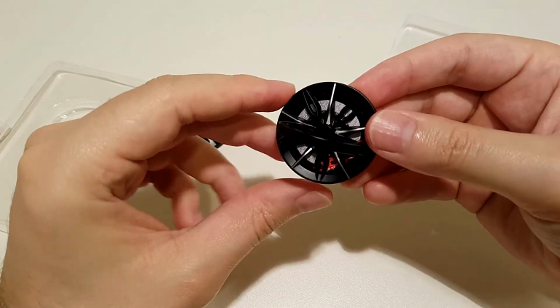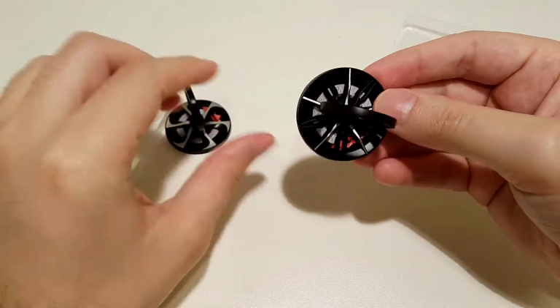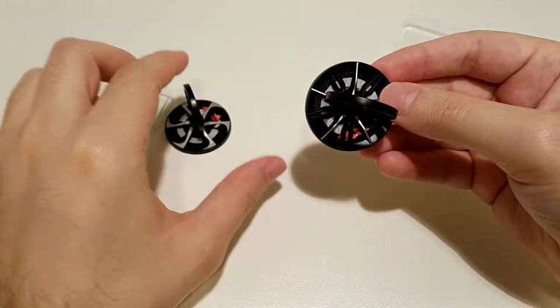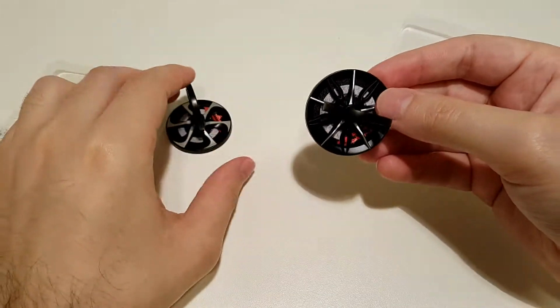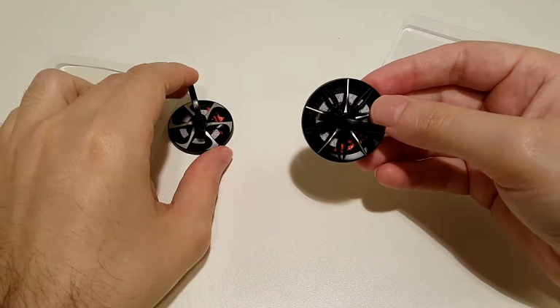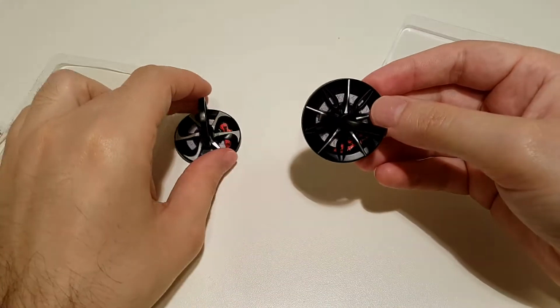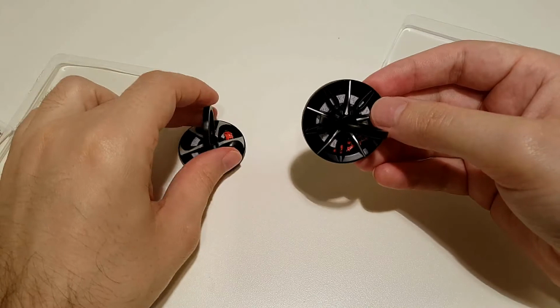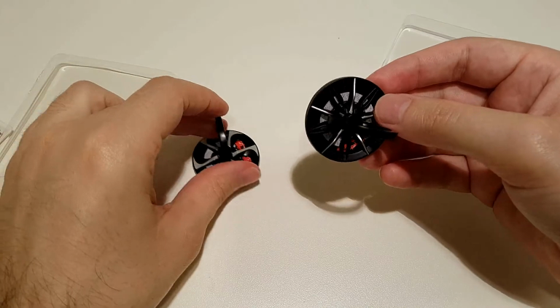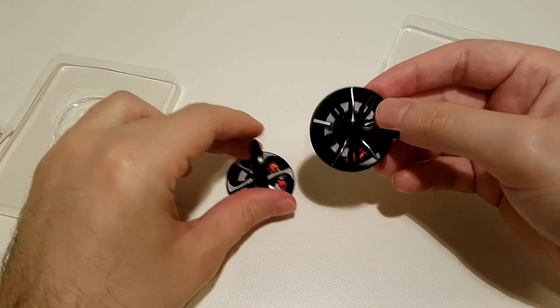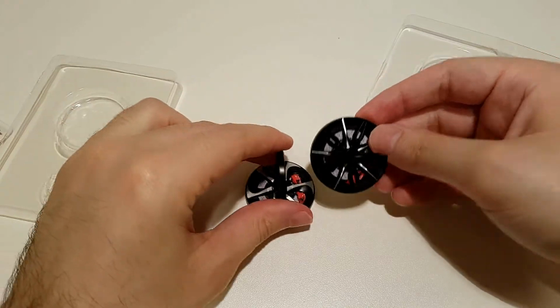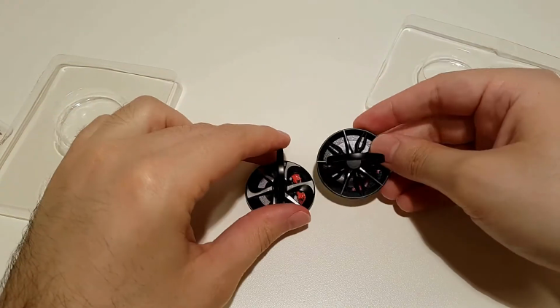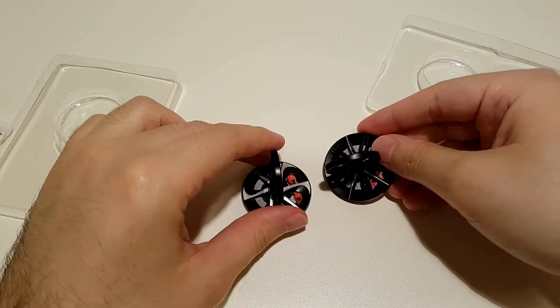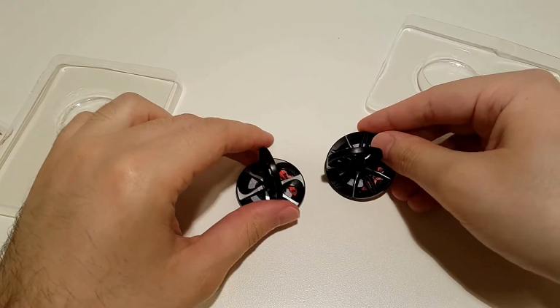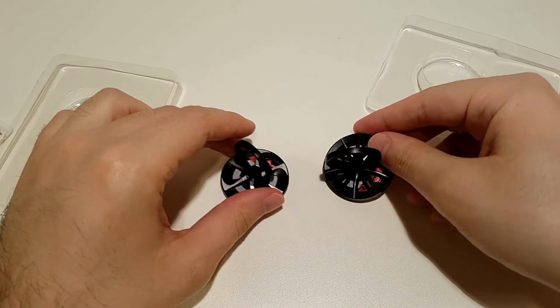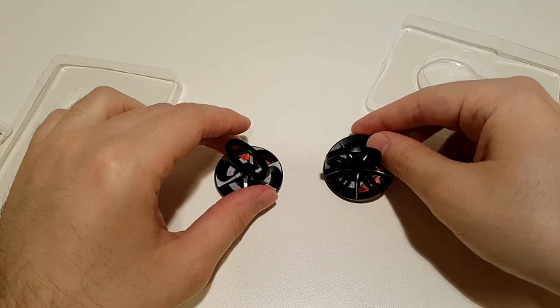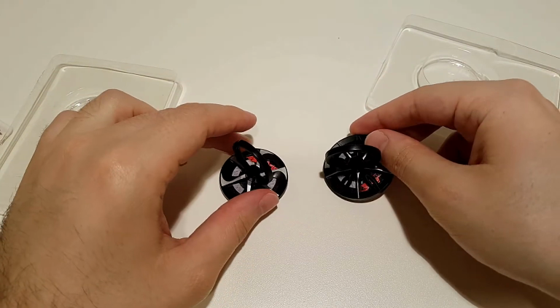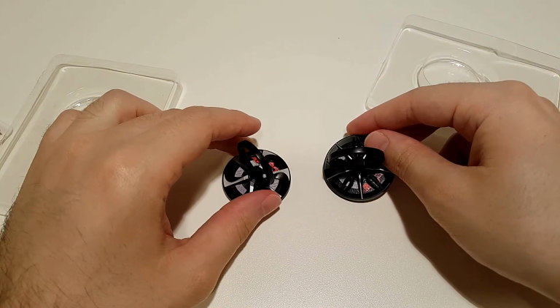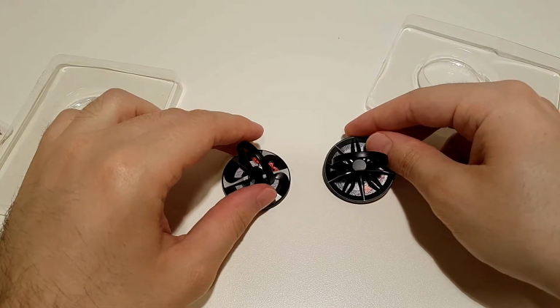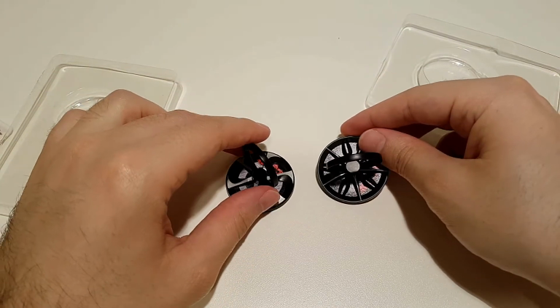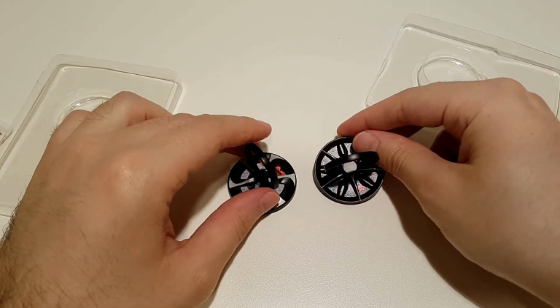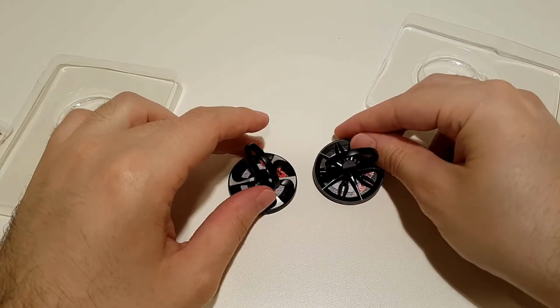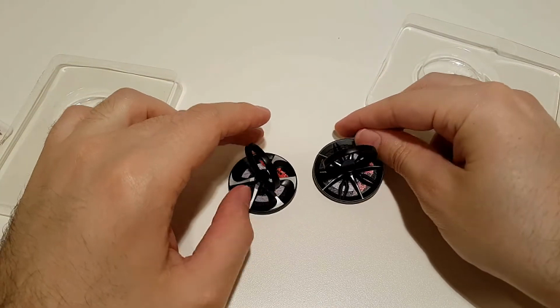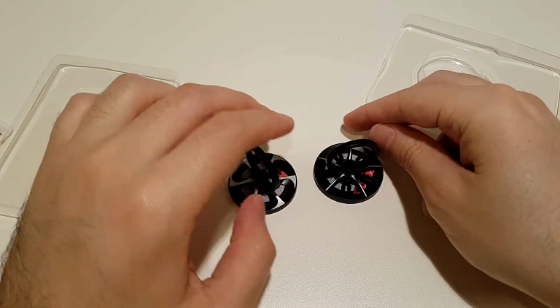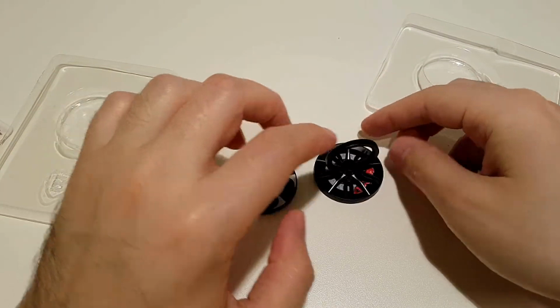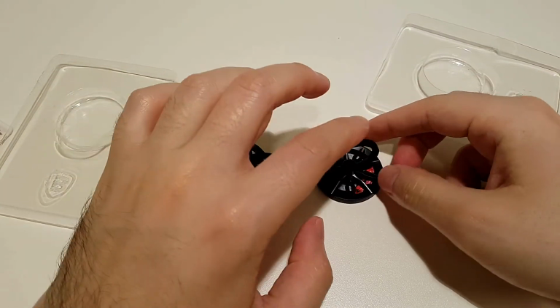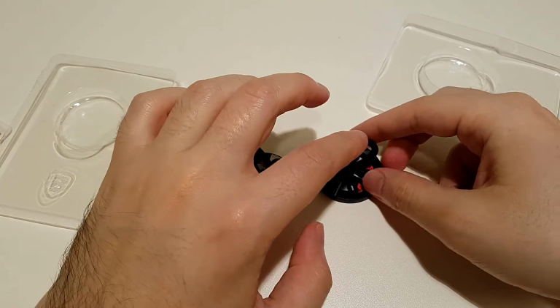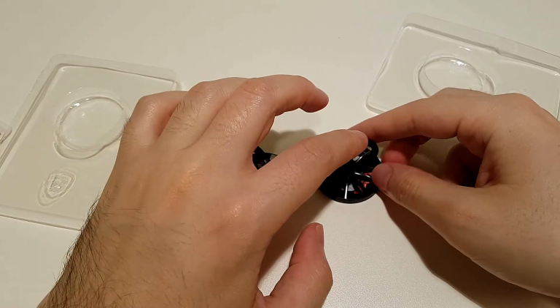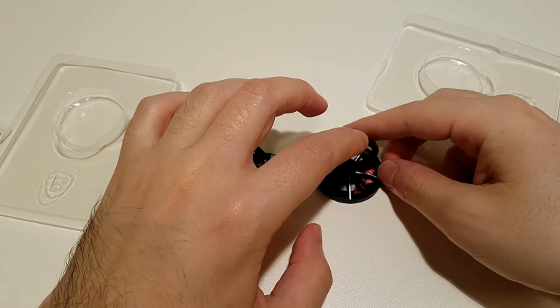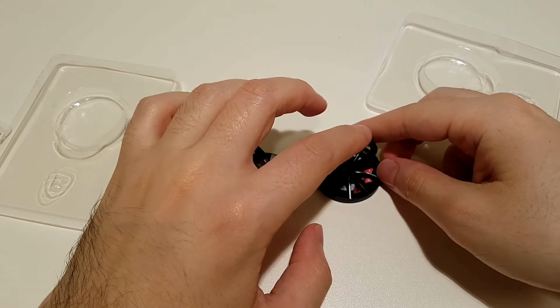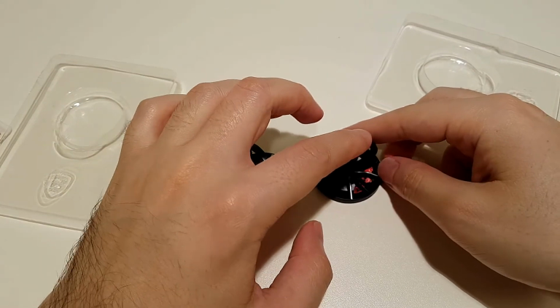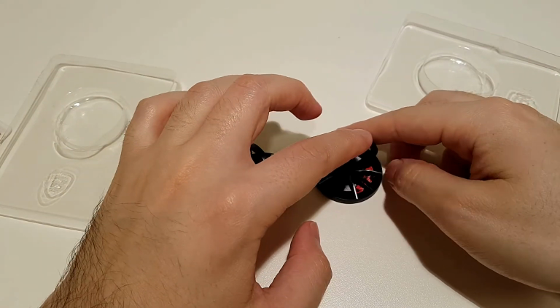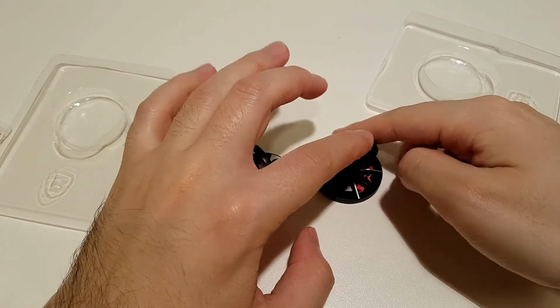What is unique about these ring holders is that you can spin them — check this out!